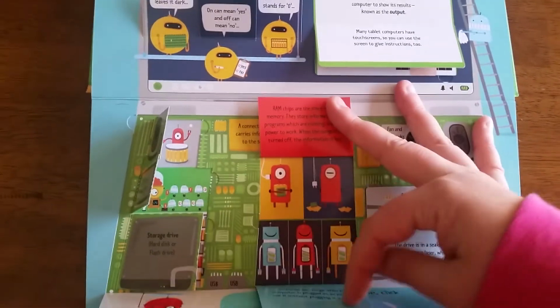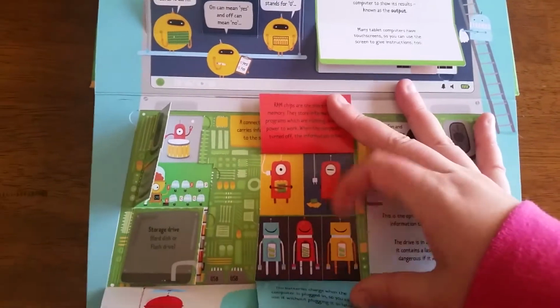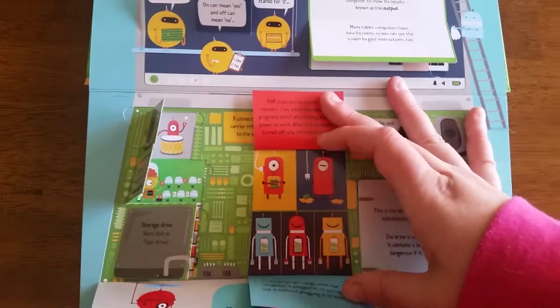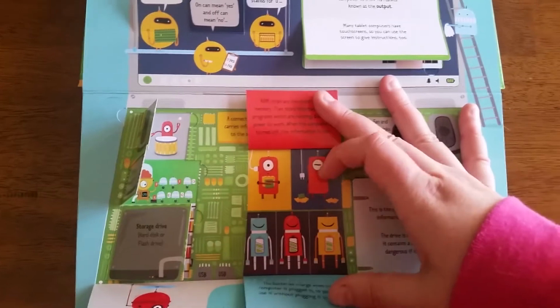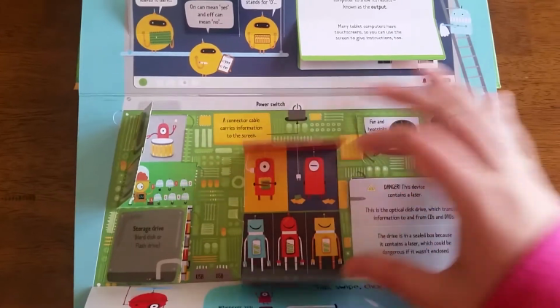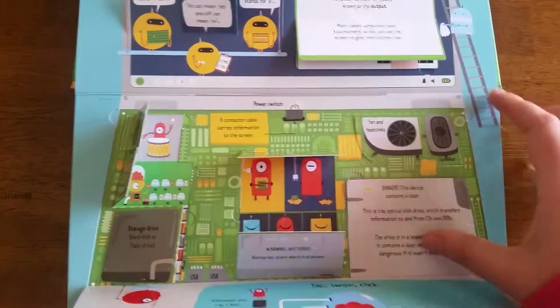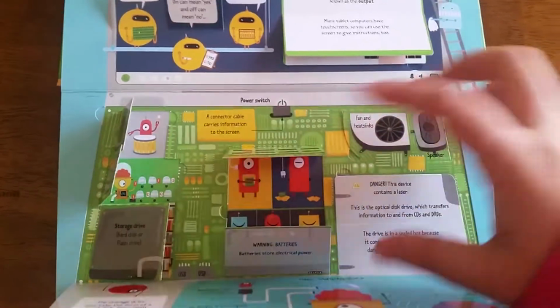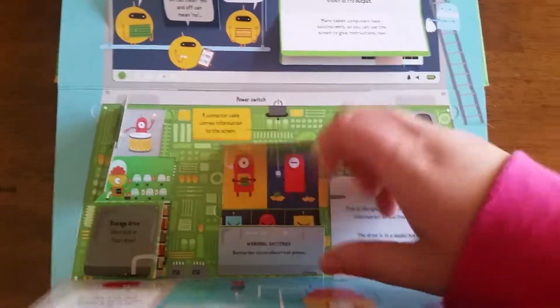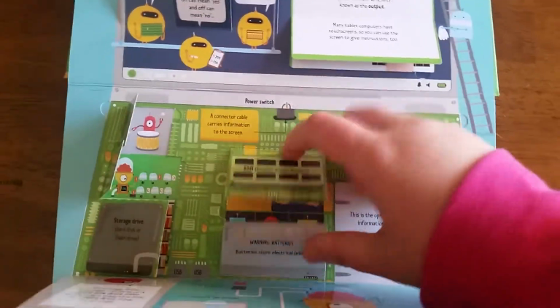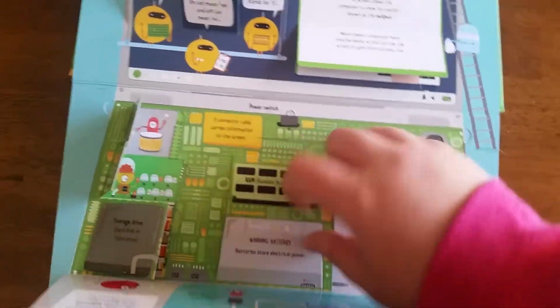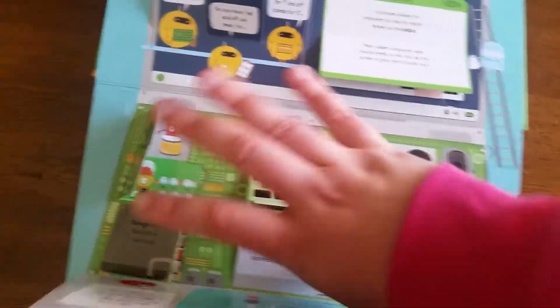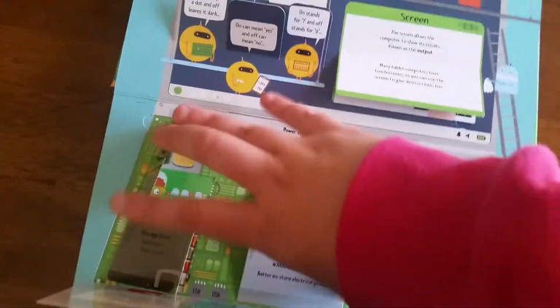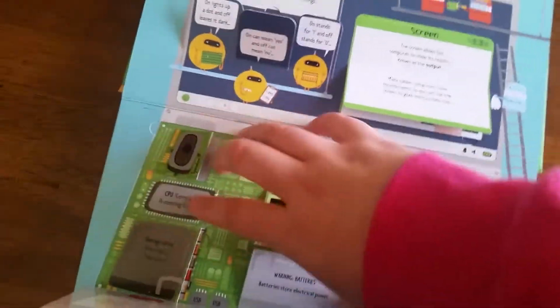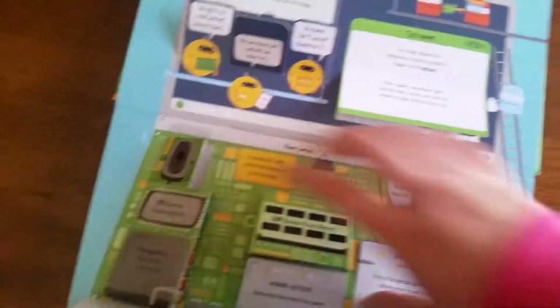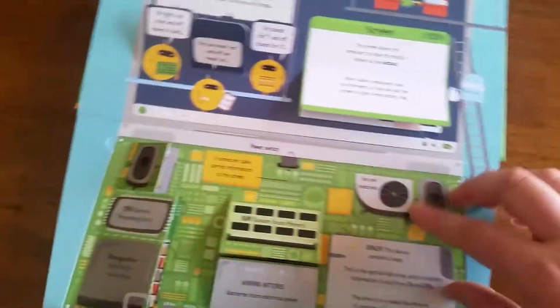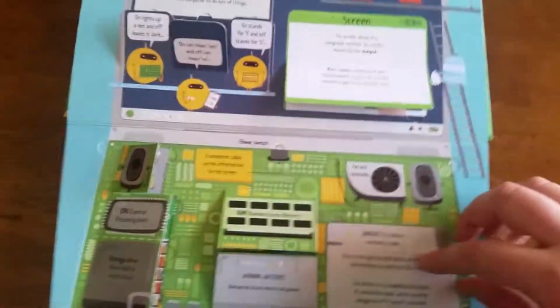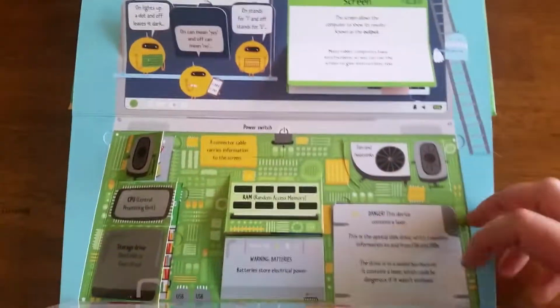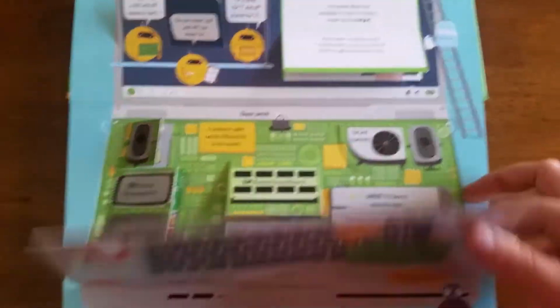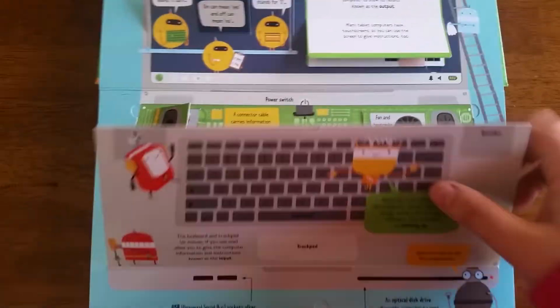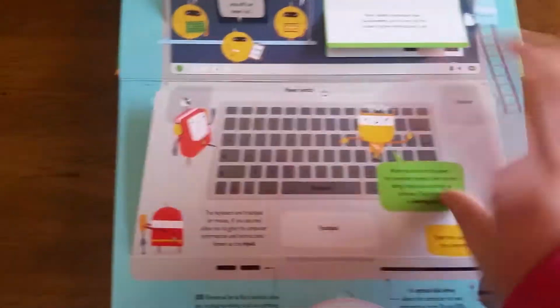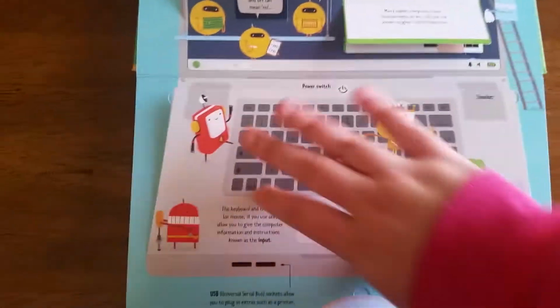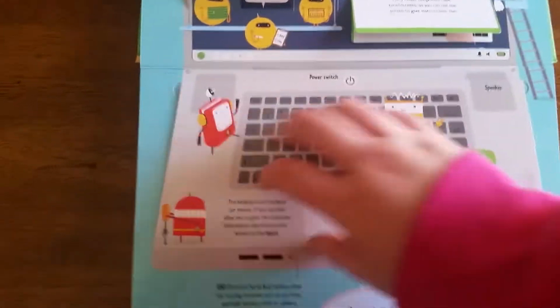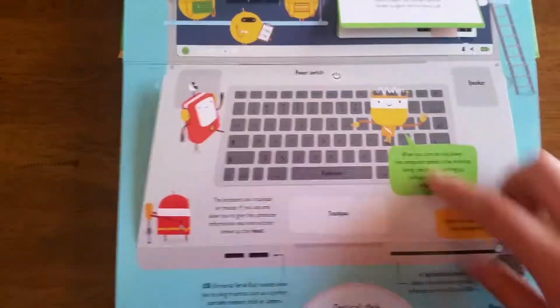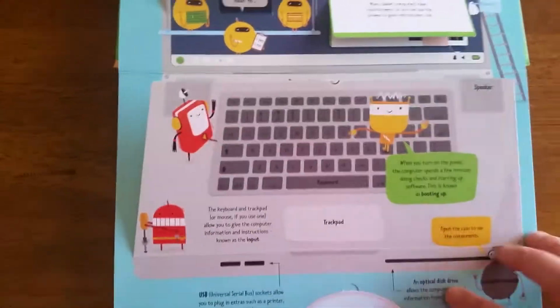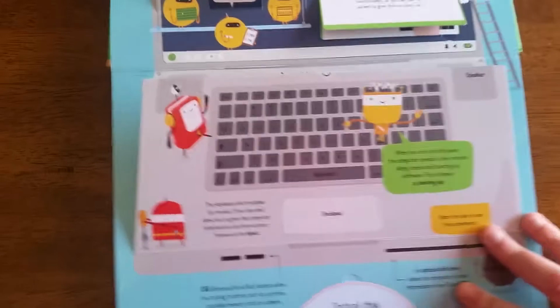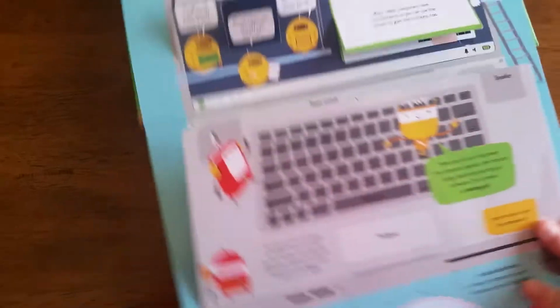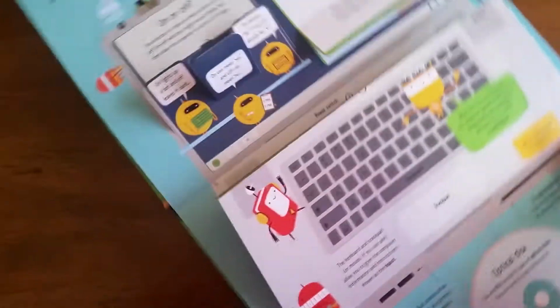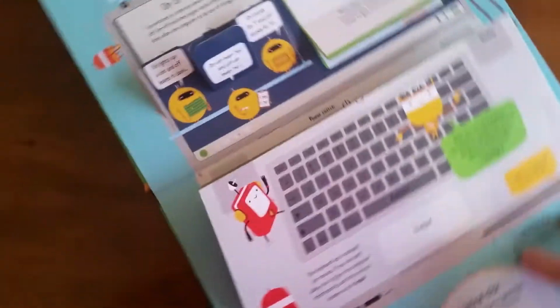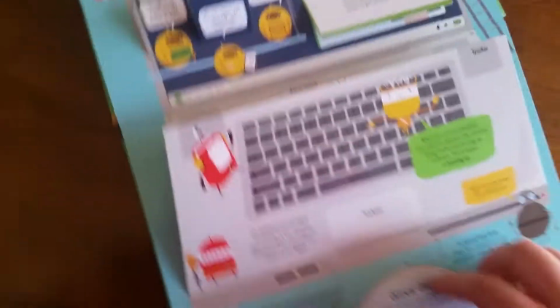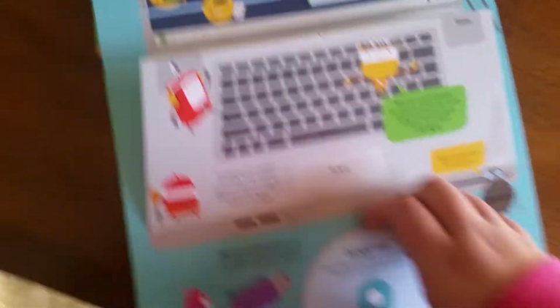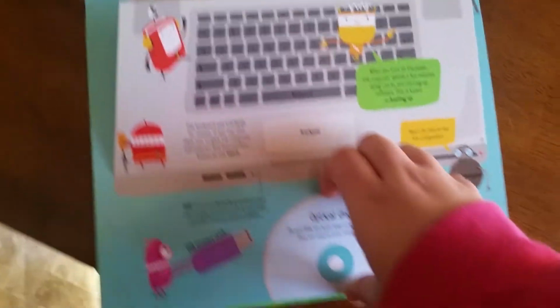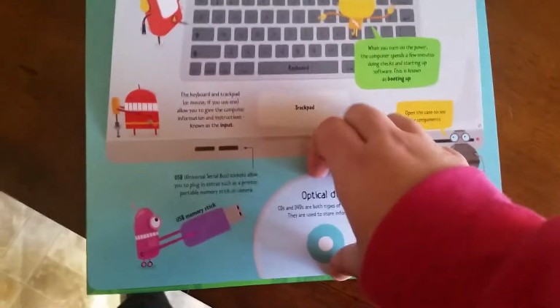My husband is into it, so he was spending quite a bit of time with this book when we first got it. It's pretty cute.